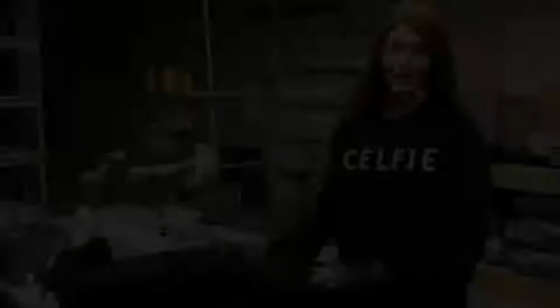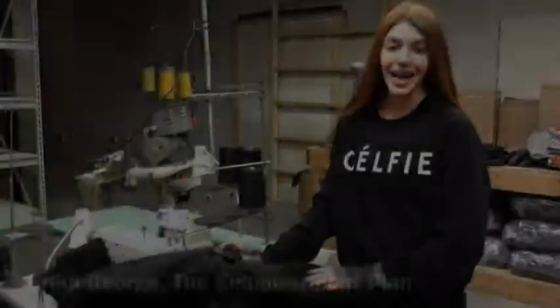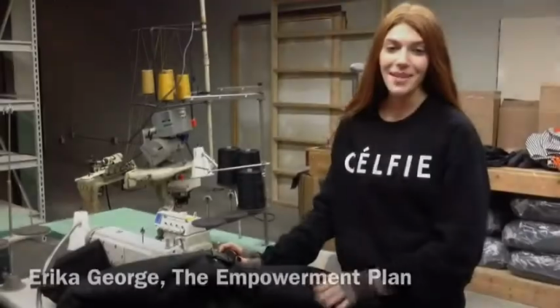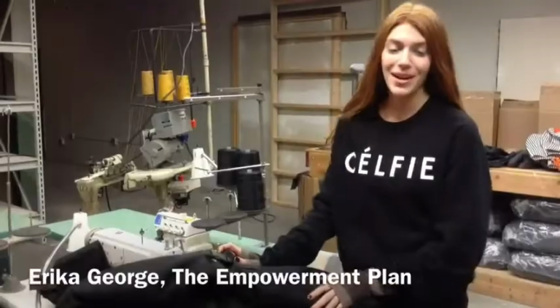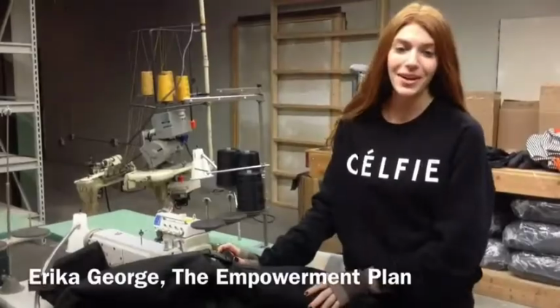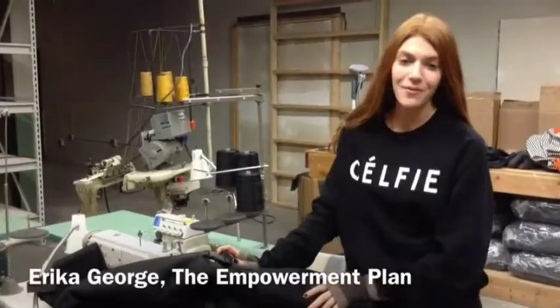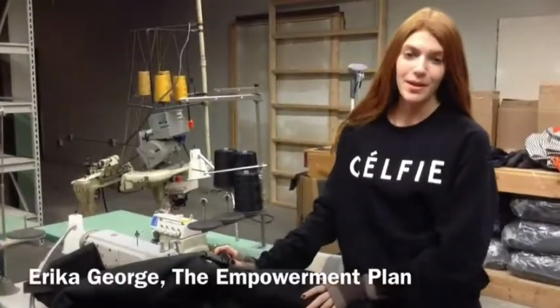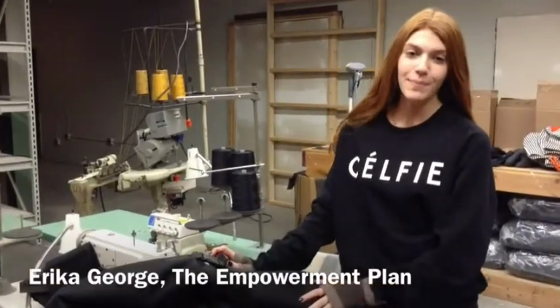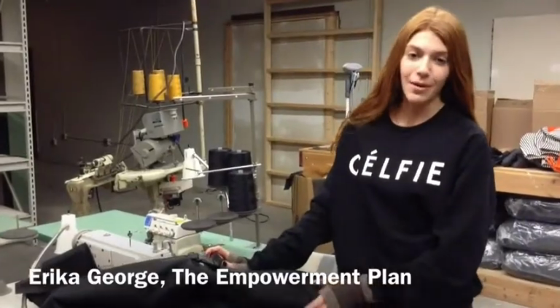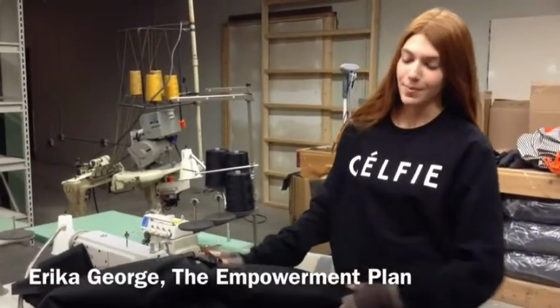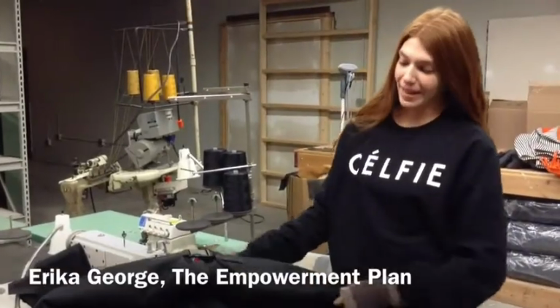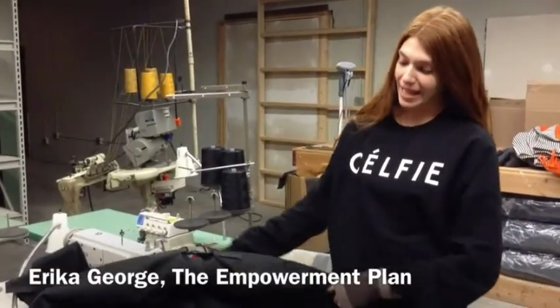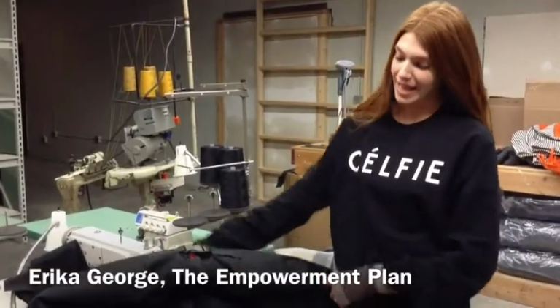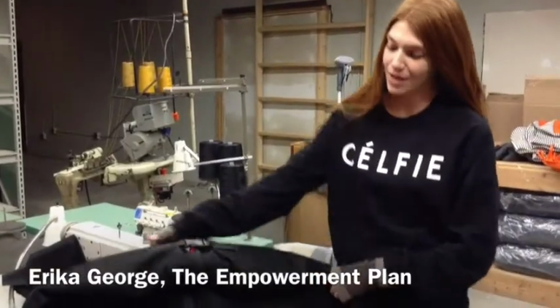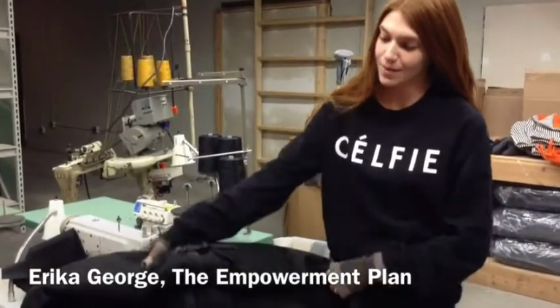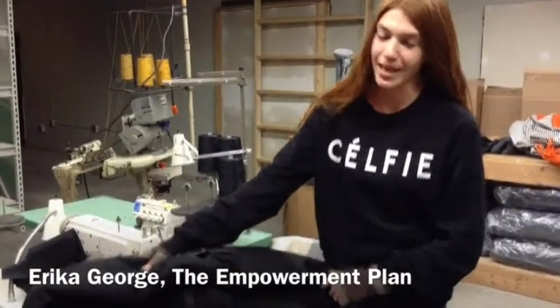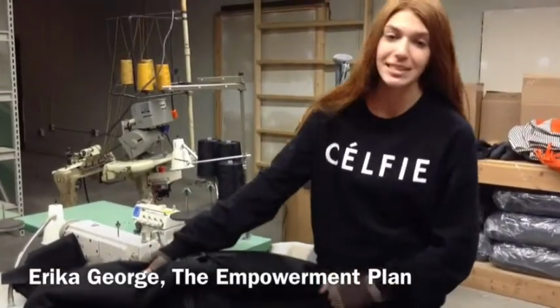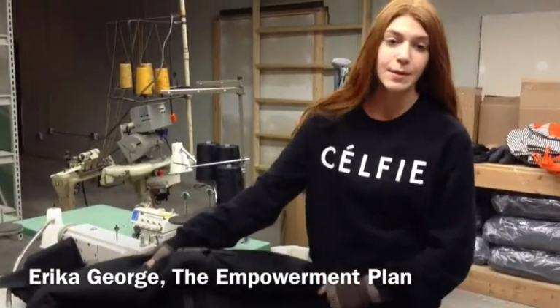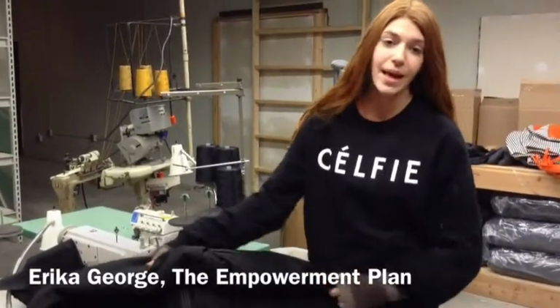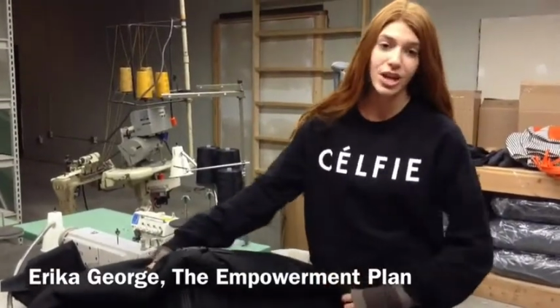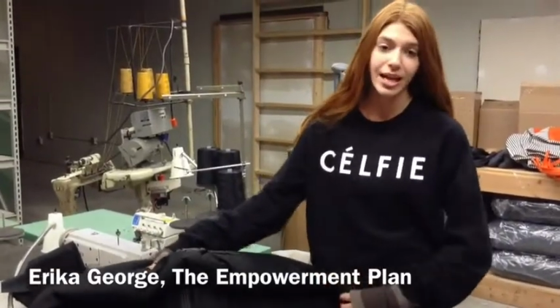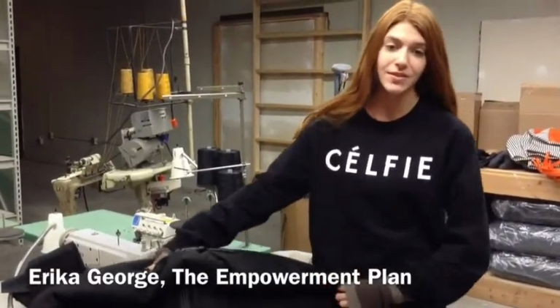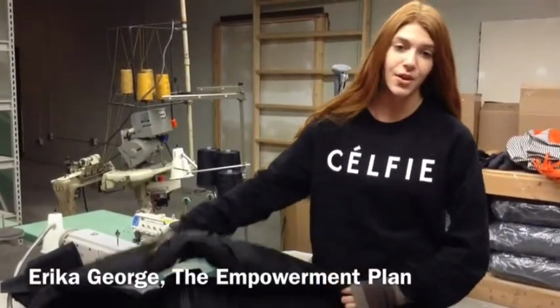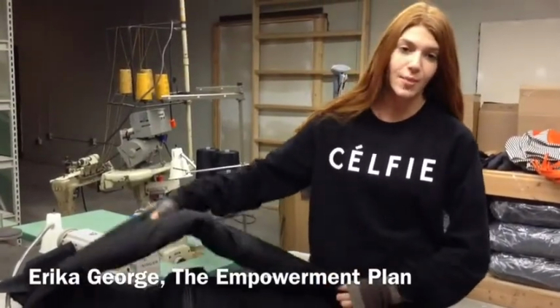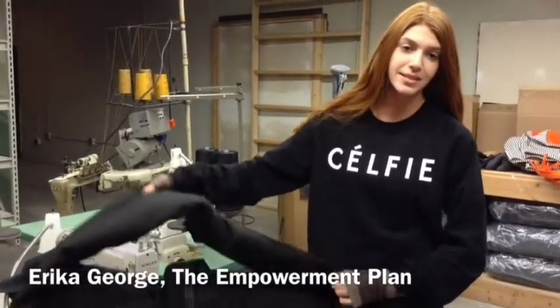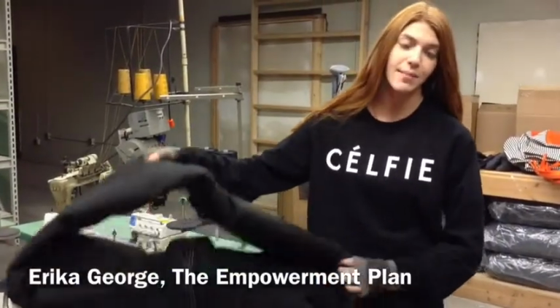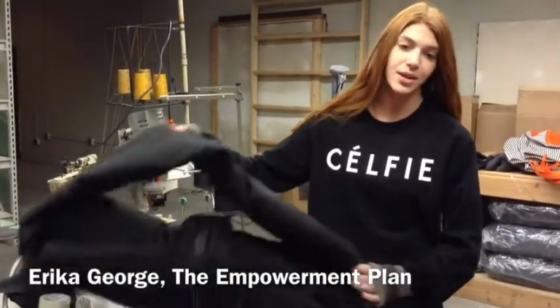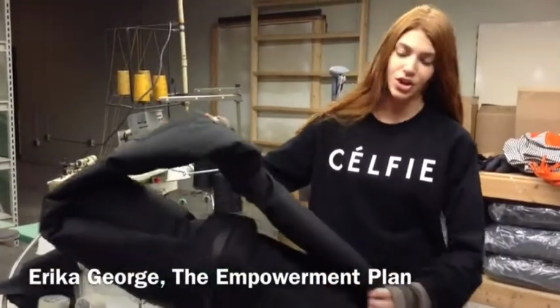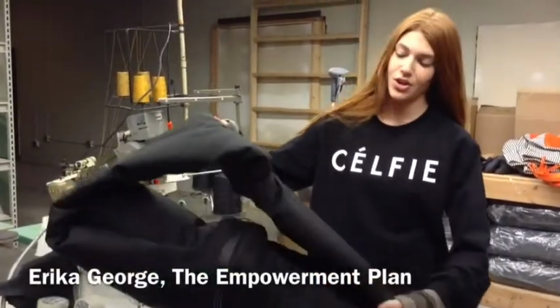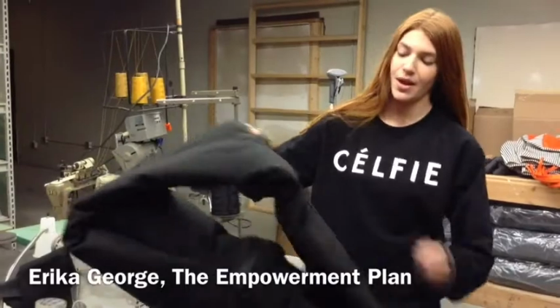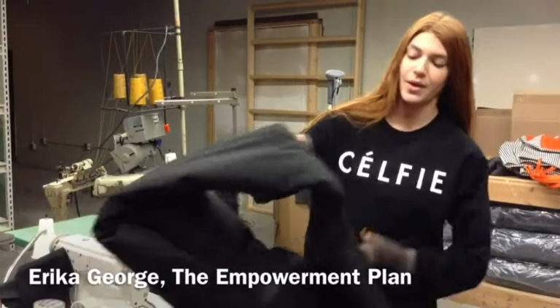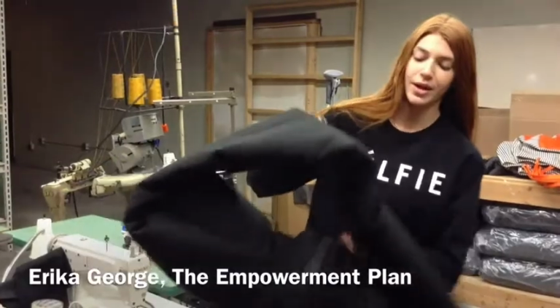Hi, I'm Erica from The Empowerment Plan, and we make sleeping bag jackets for the homeless, and I'm going to show you how they work.